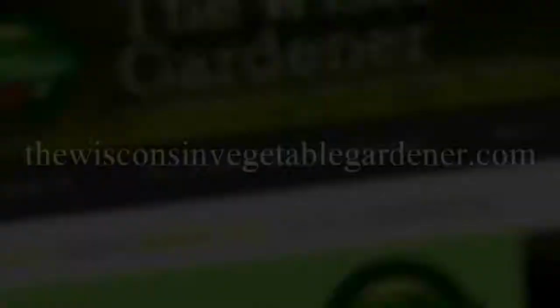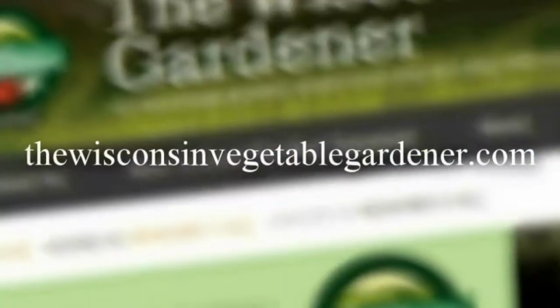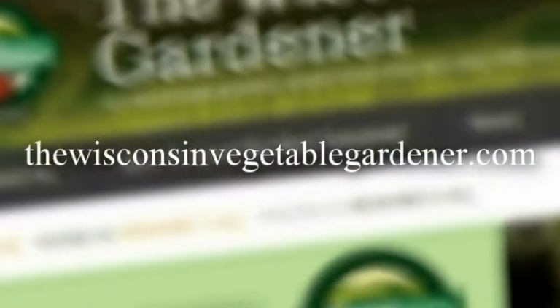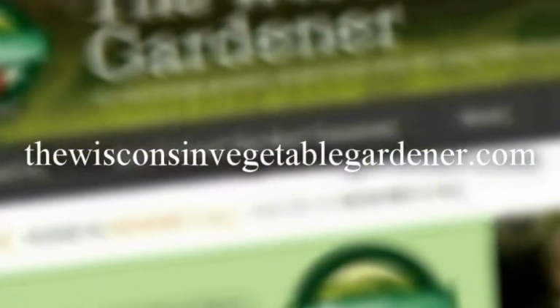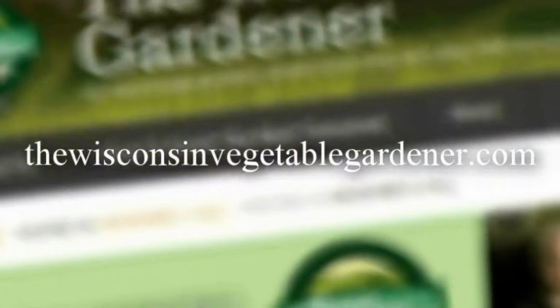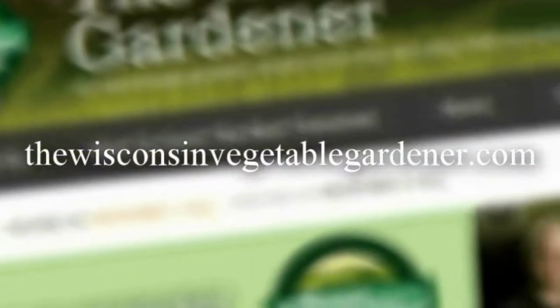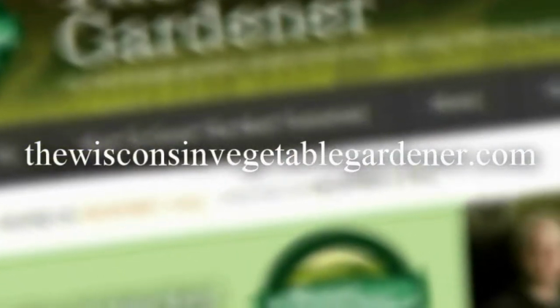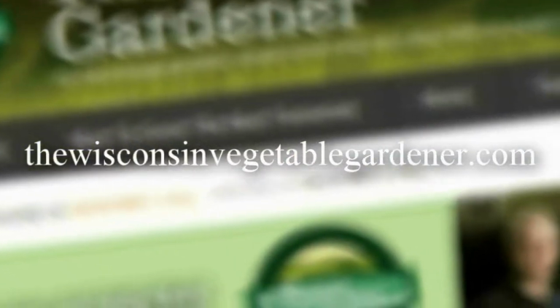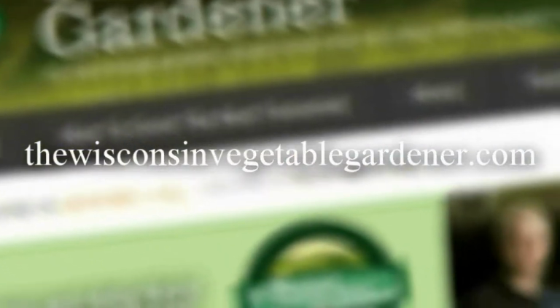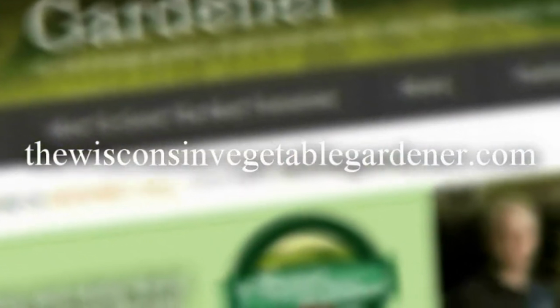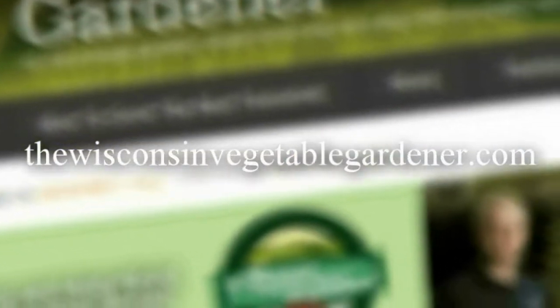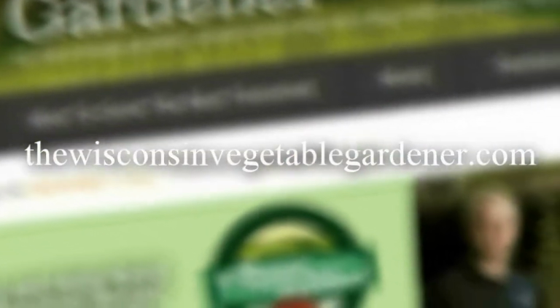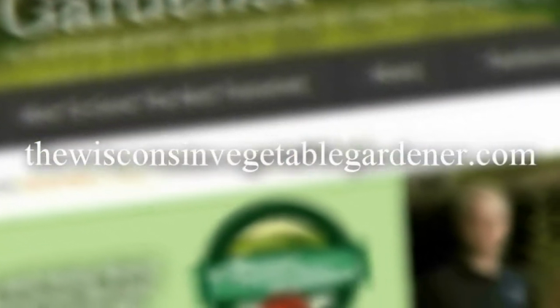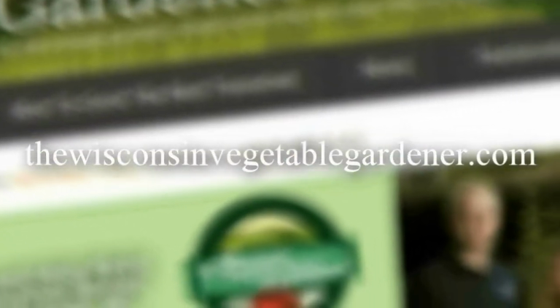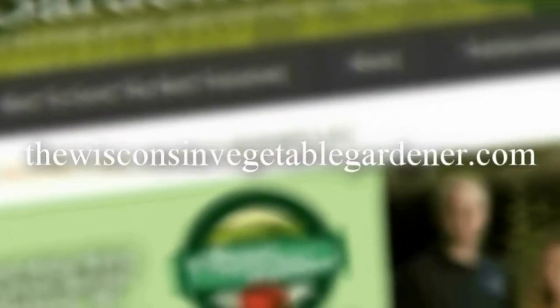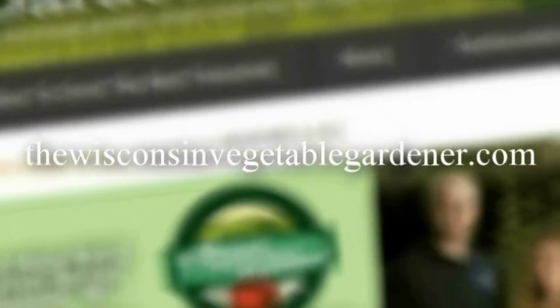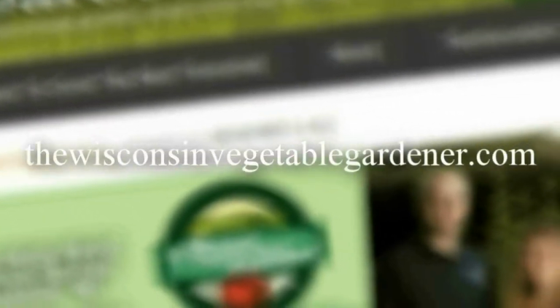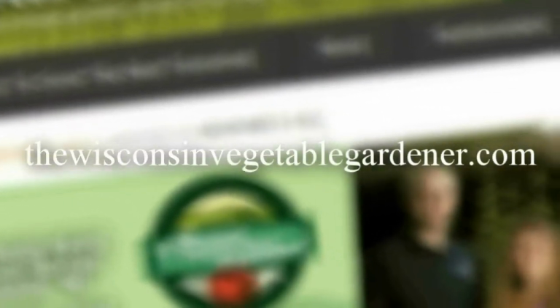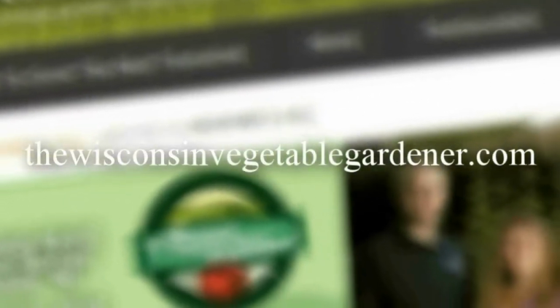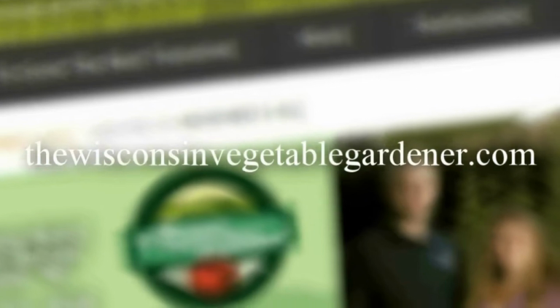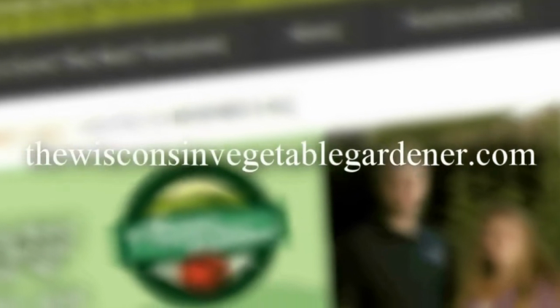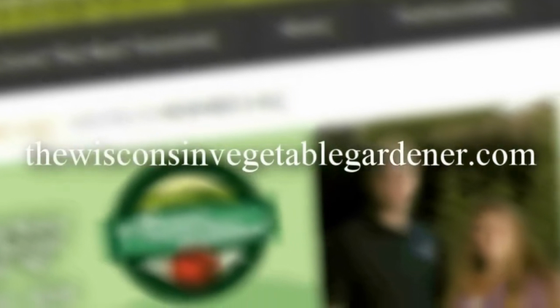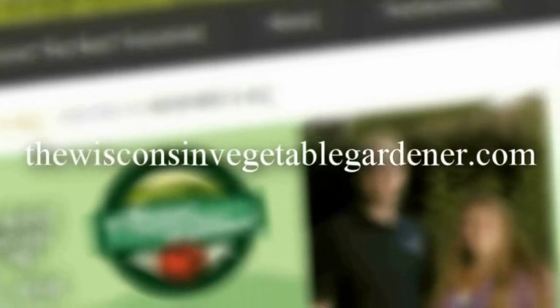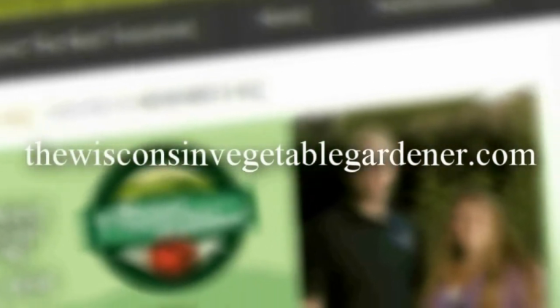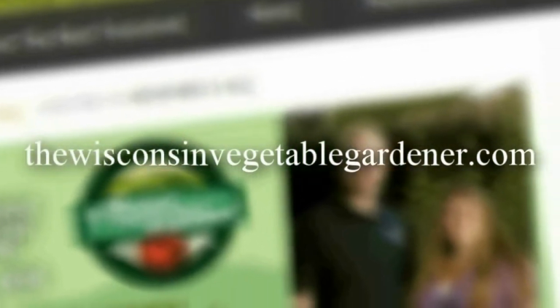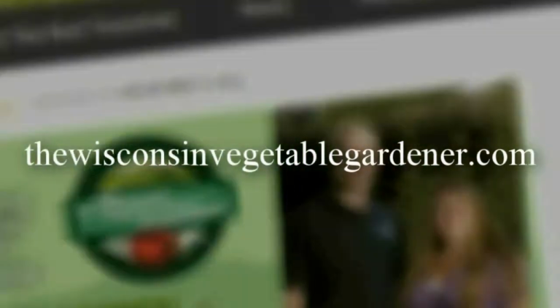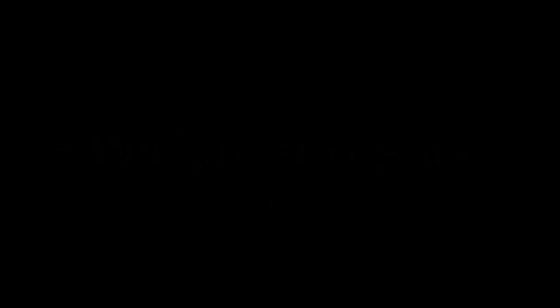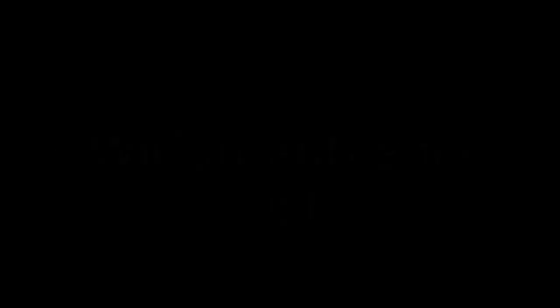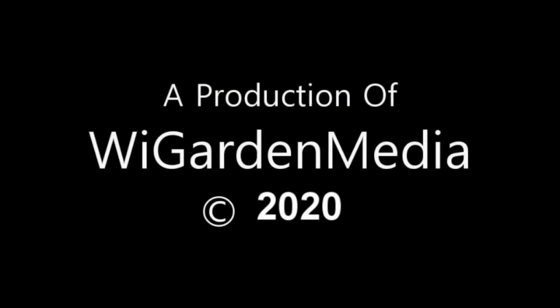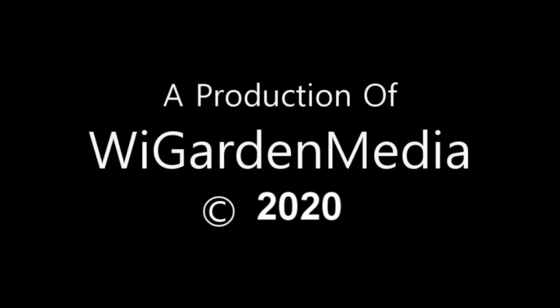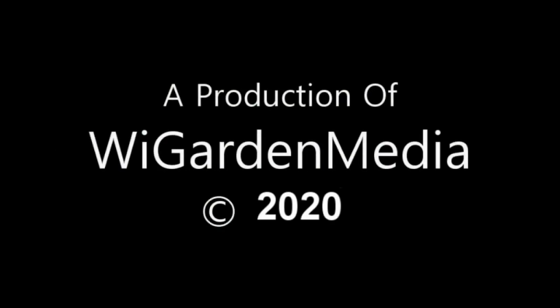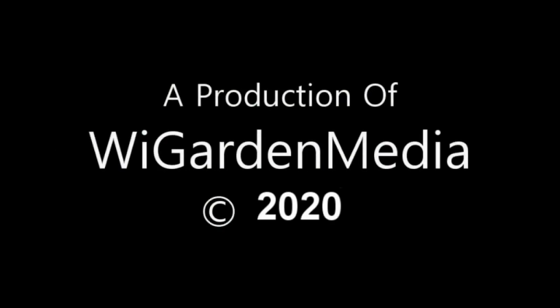For more information, please visit thewisconsinvegetablegardener.com.